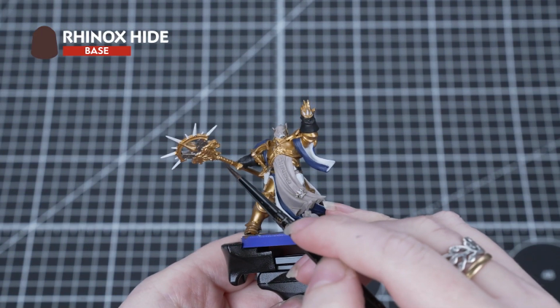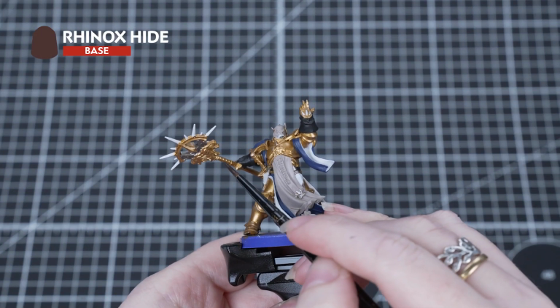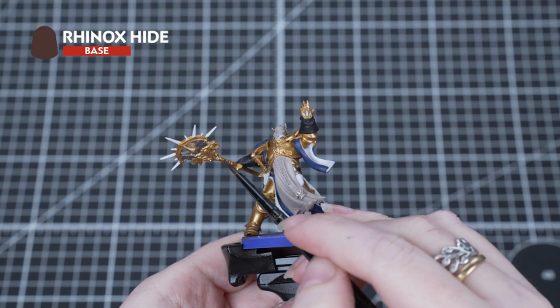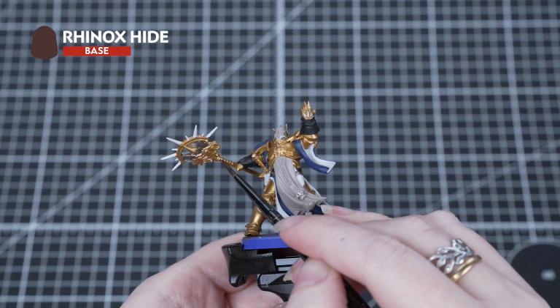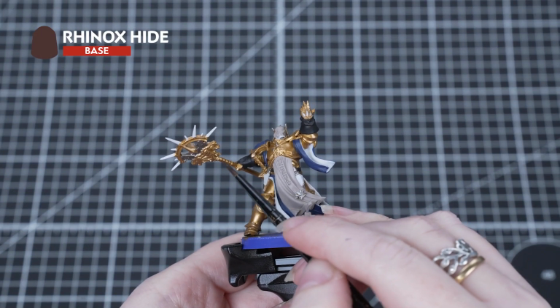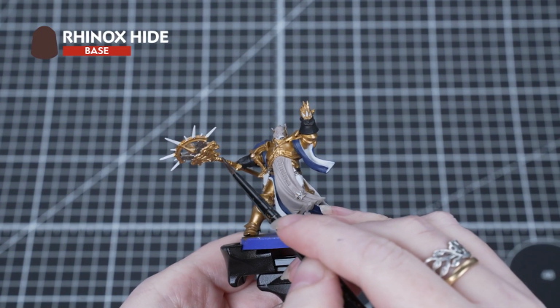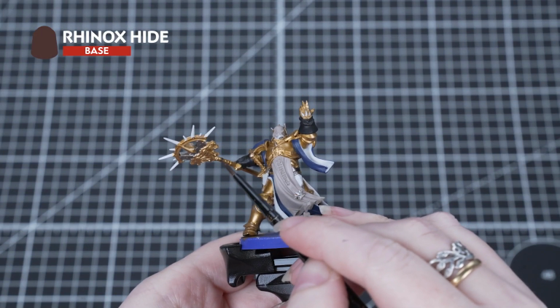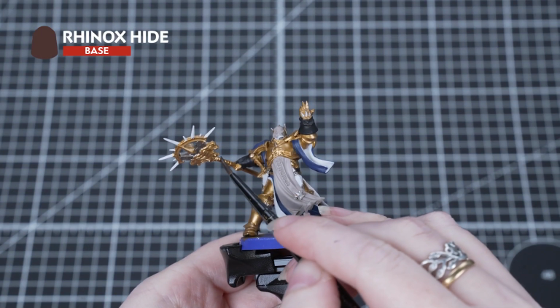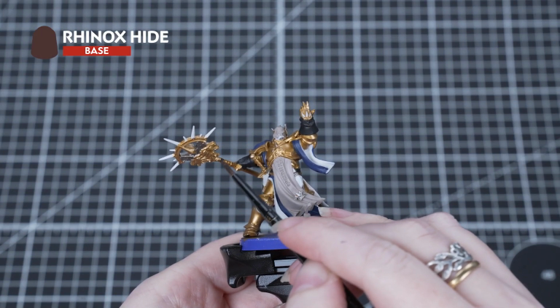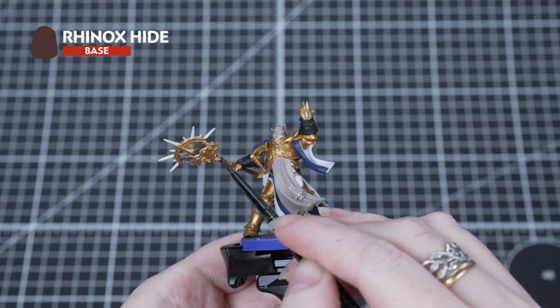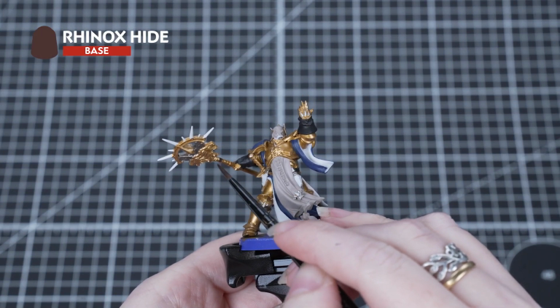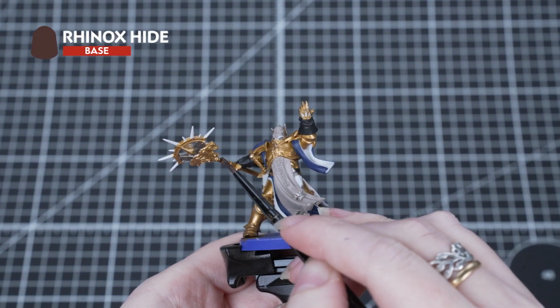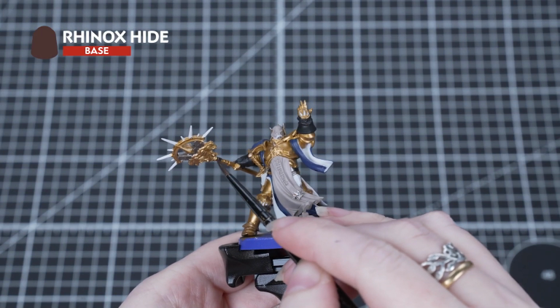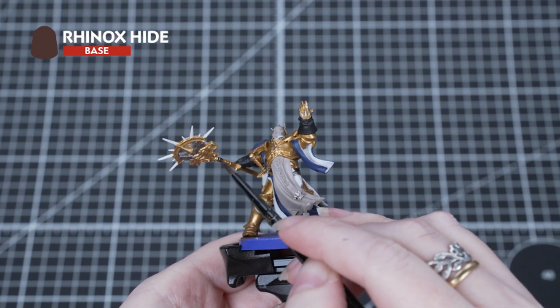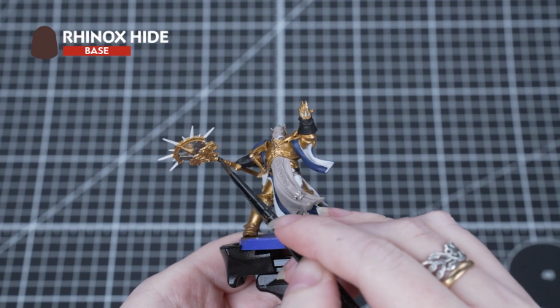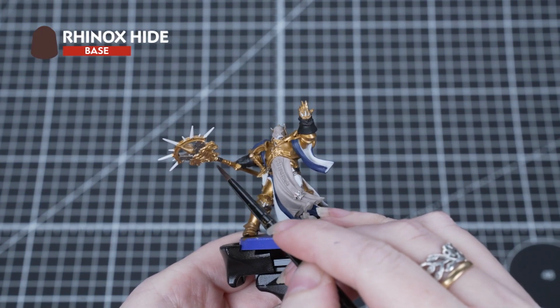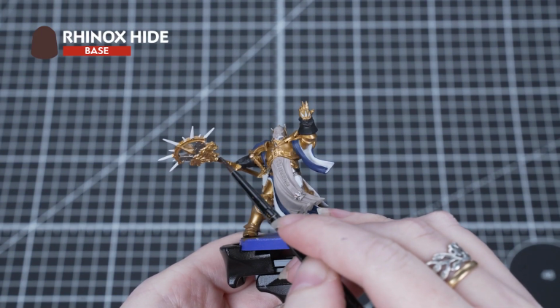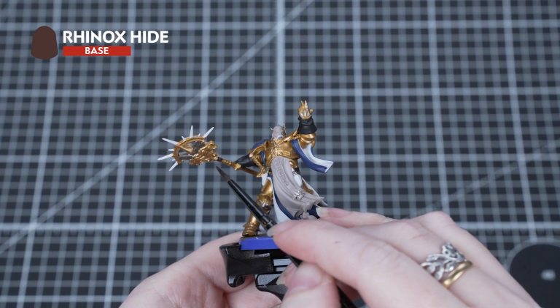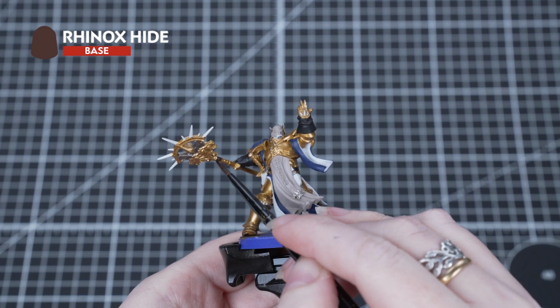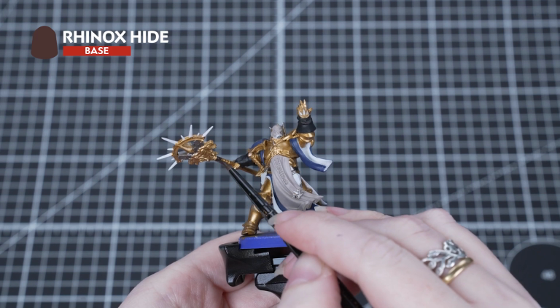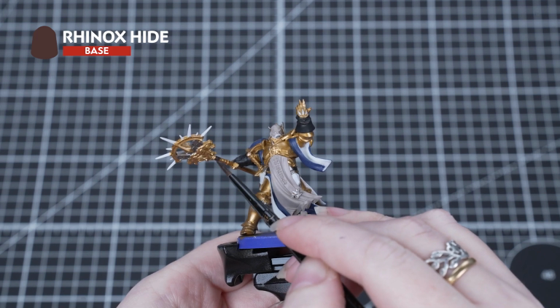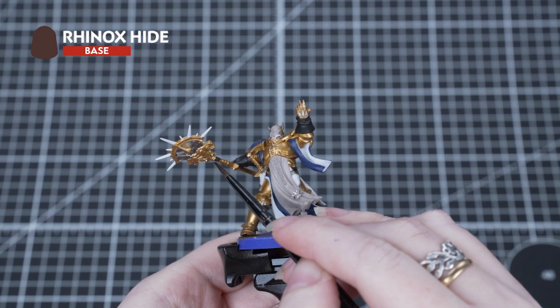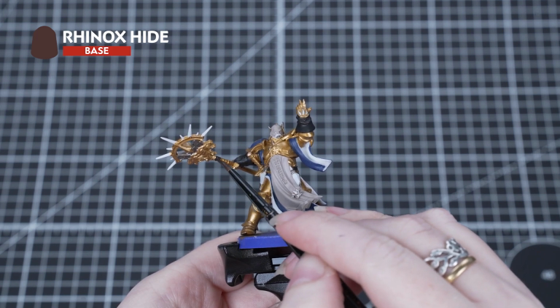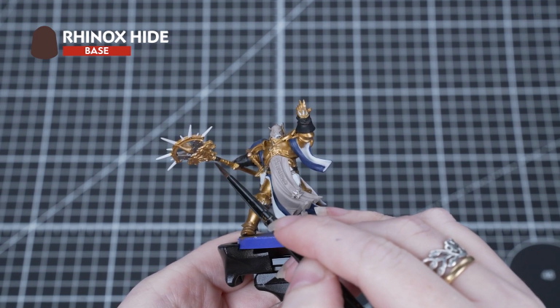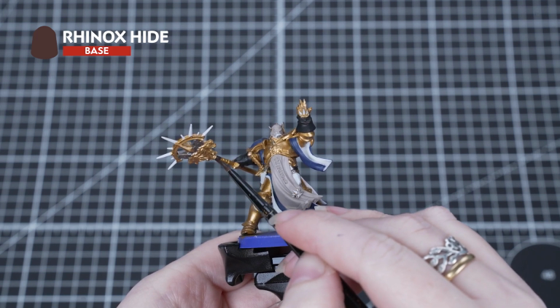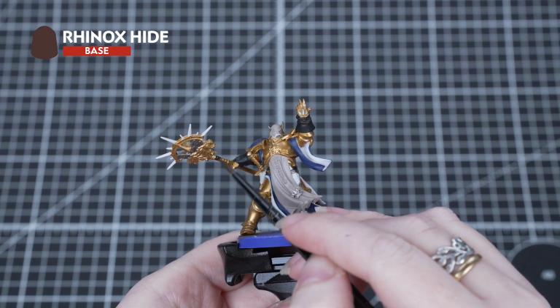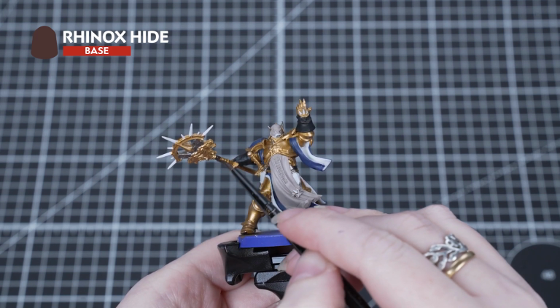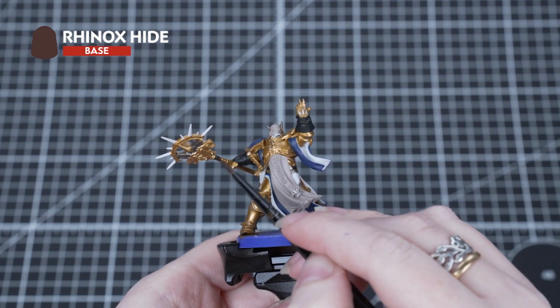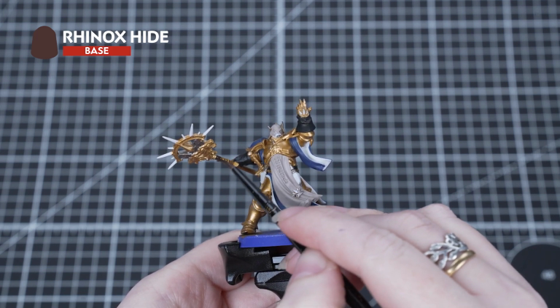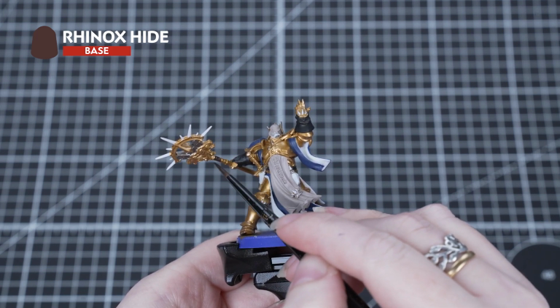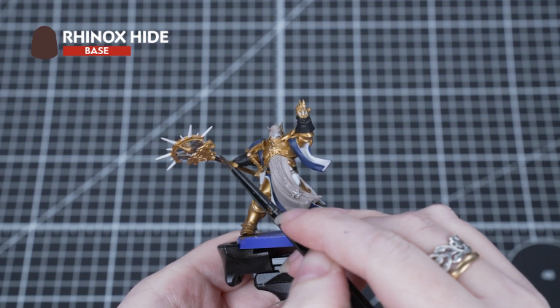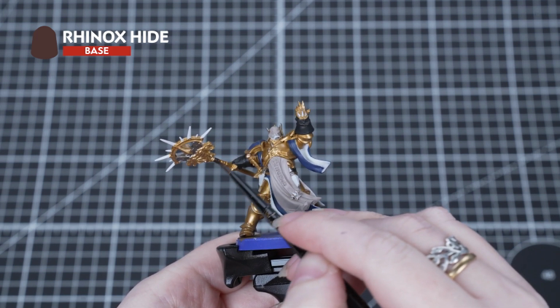Our final base paint is Rhinox Hide and we're using this to pick out the brown areas and also the base.